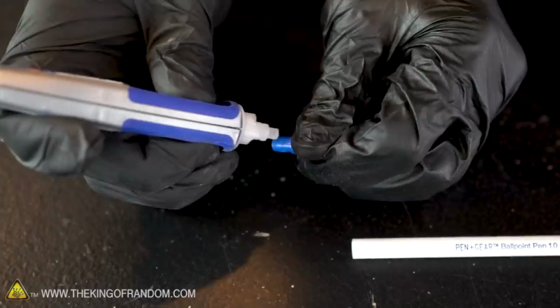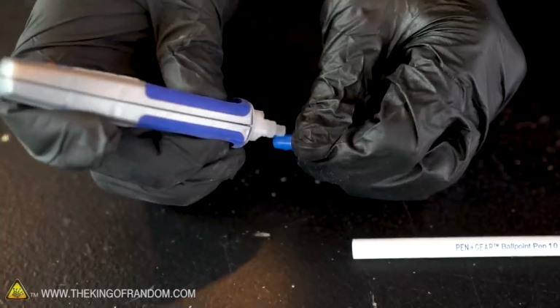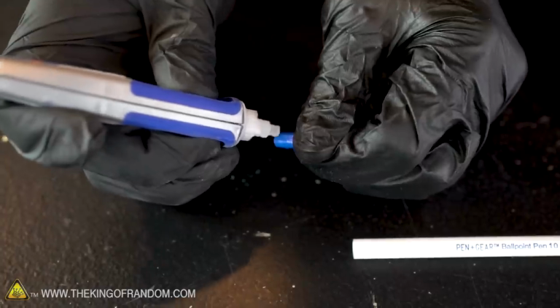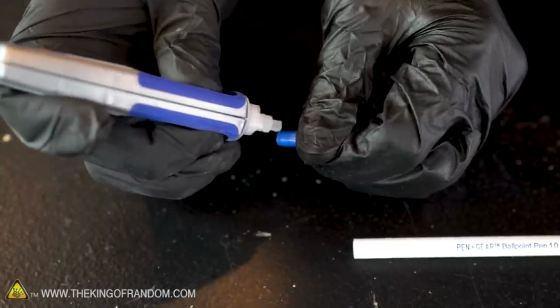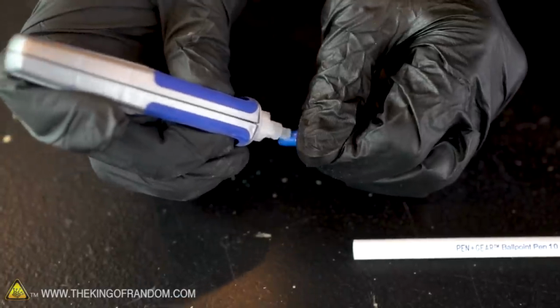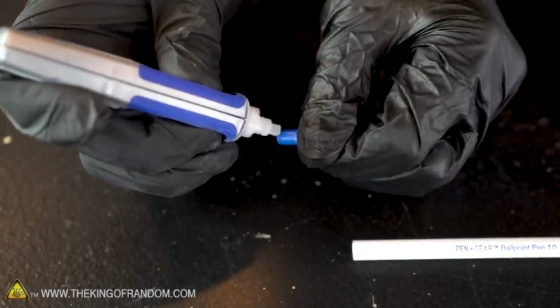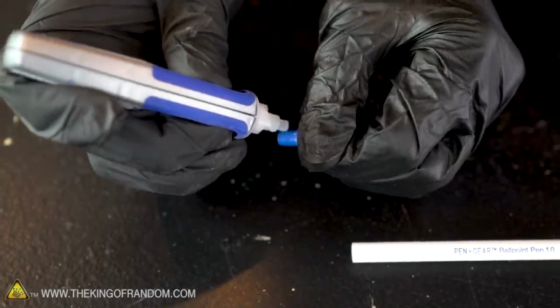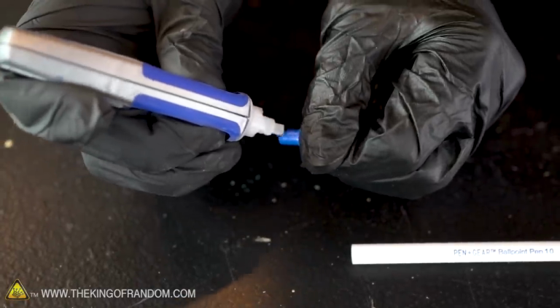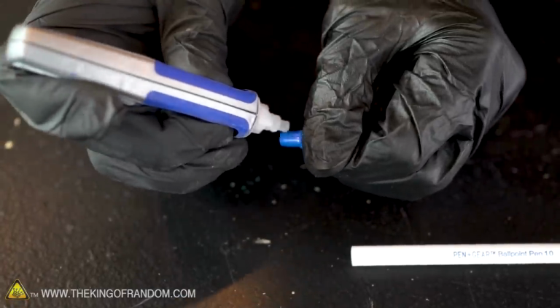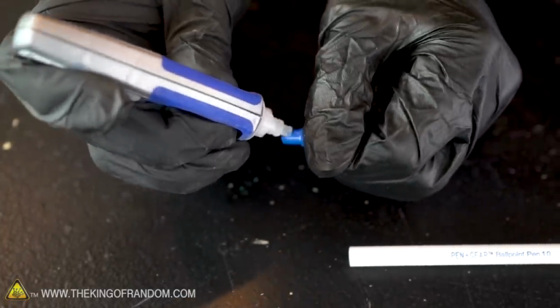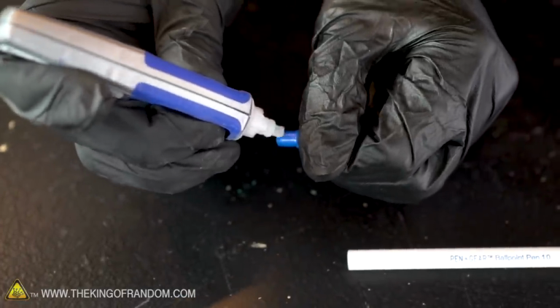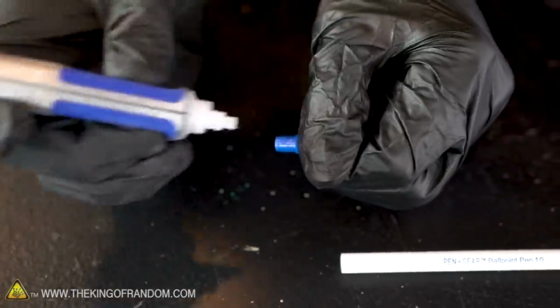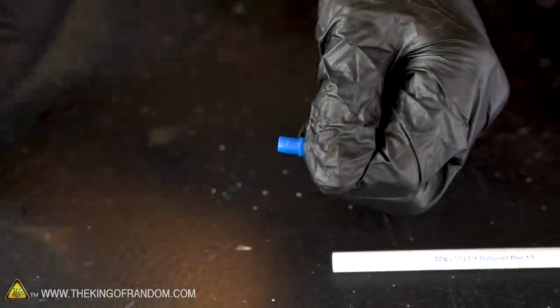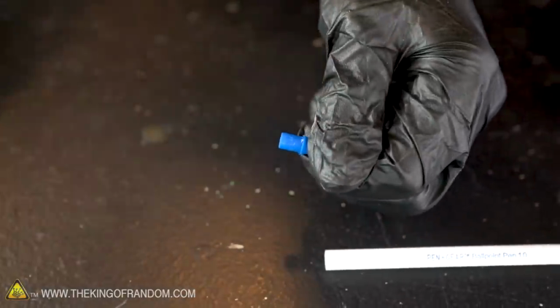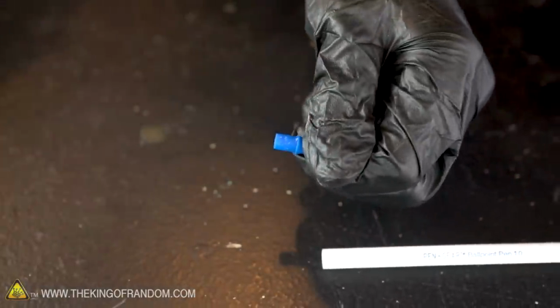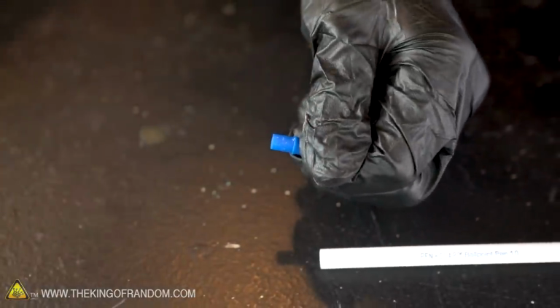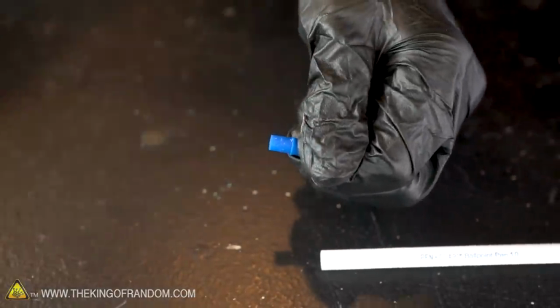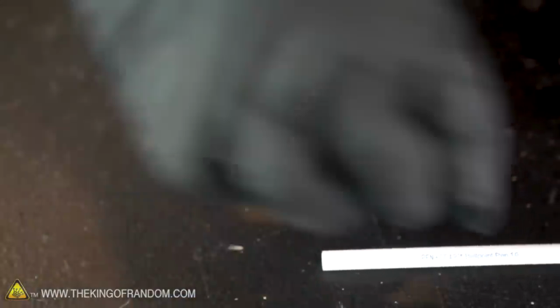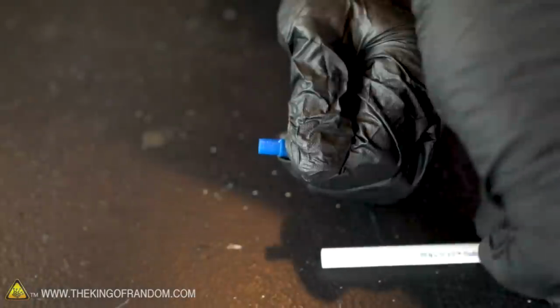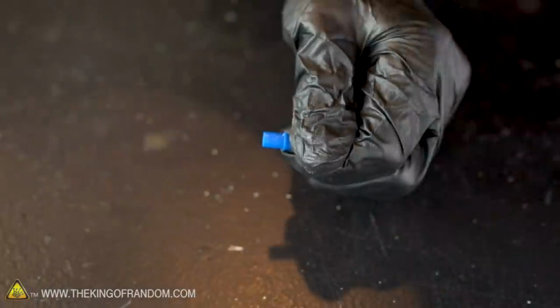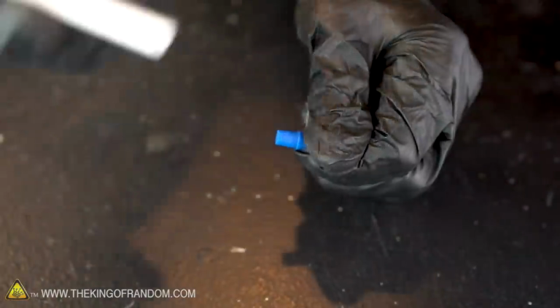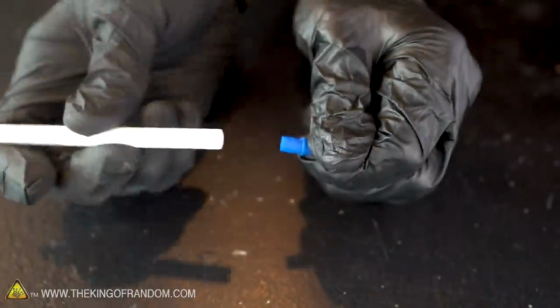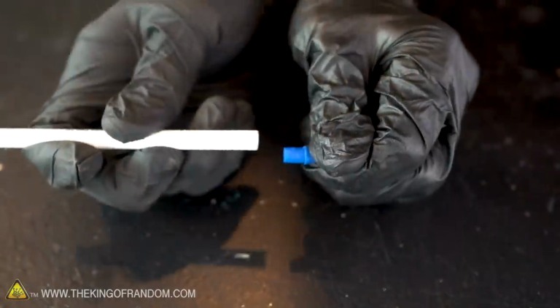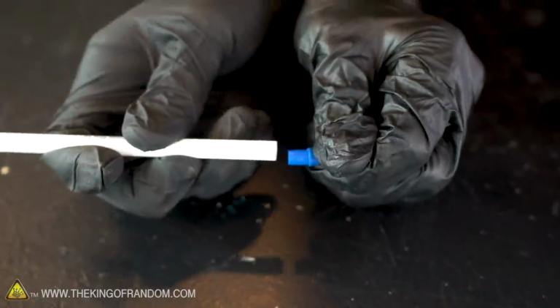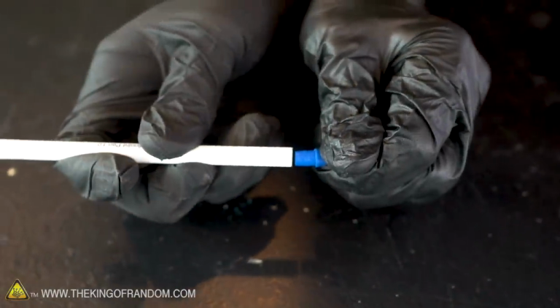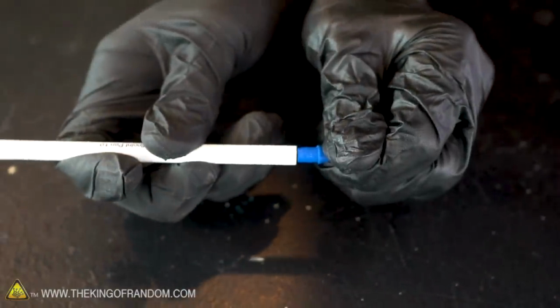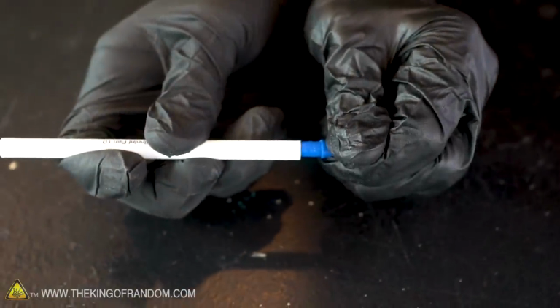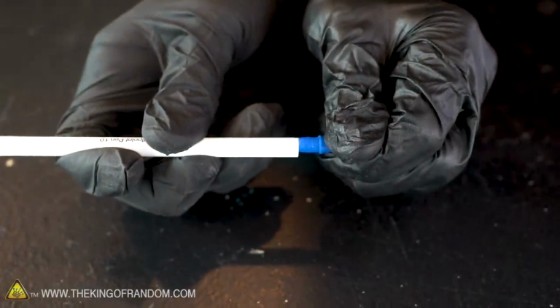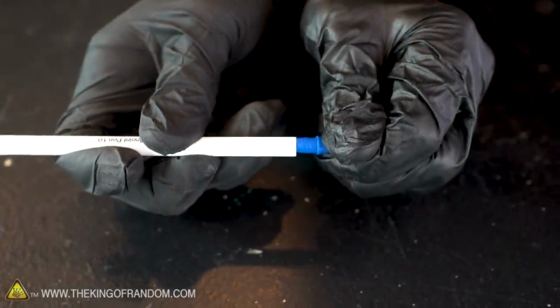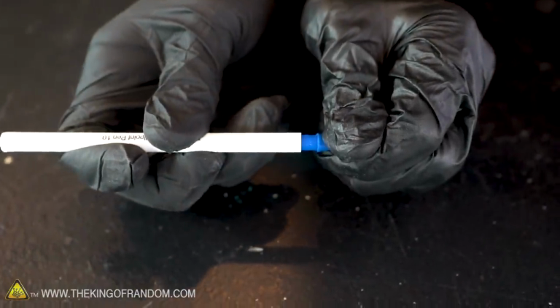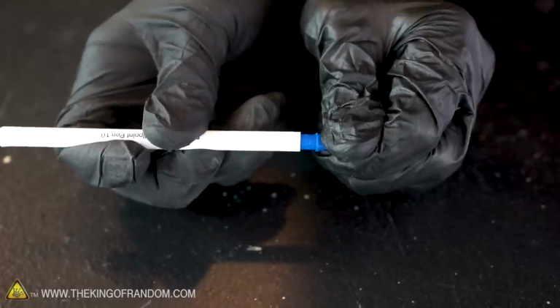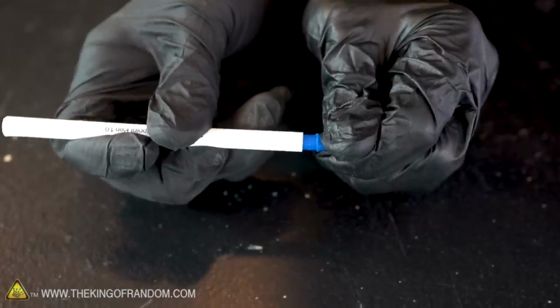We want to reattach this other end piece back where it was into the pen. To make sure it's permanent, let's also add just a tiny drop of super glue around the base.